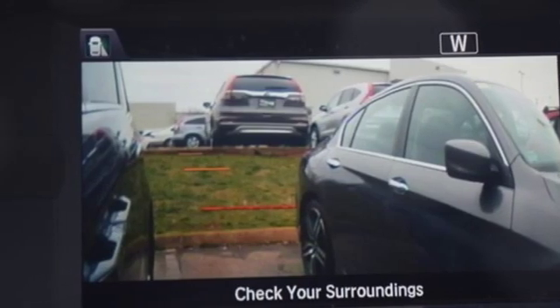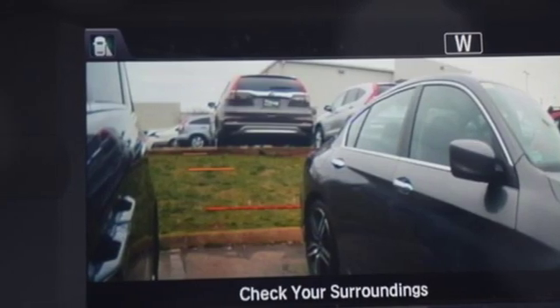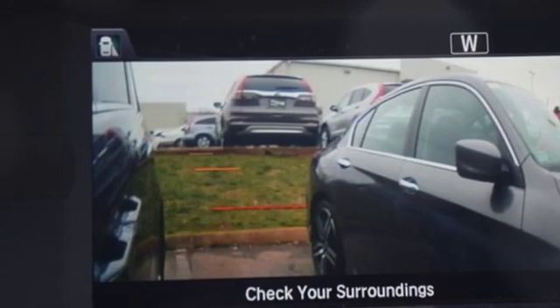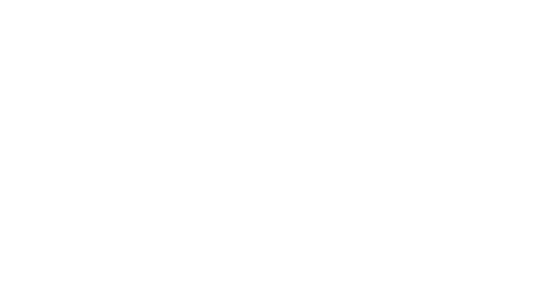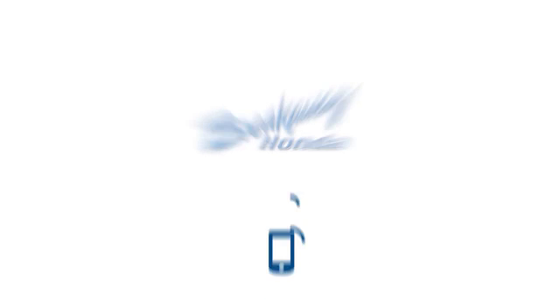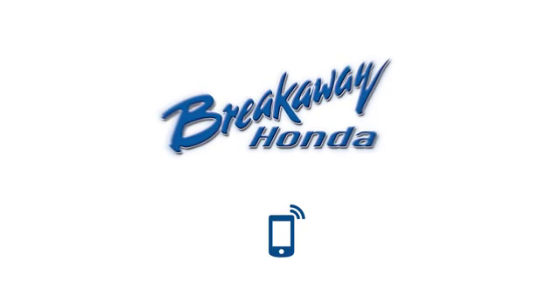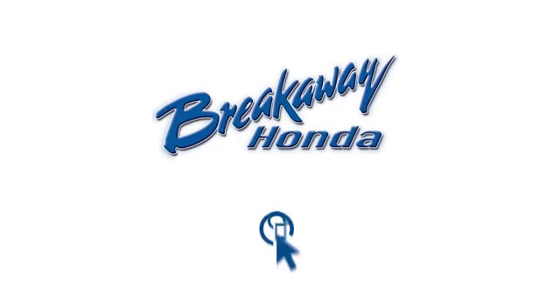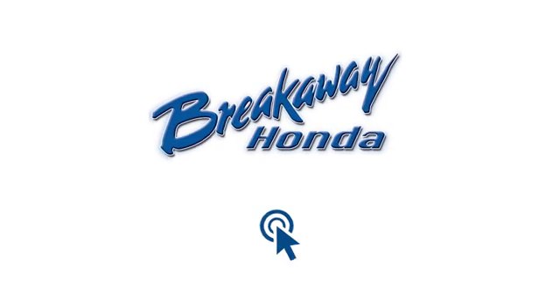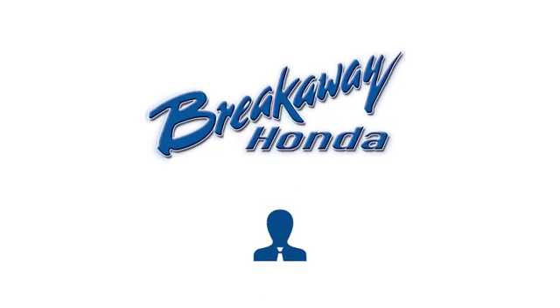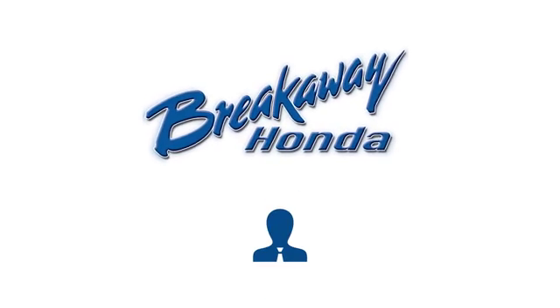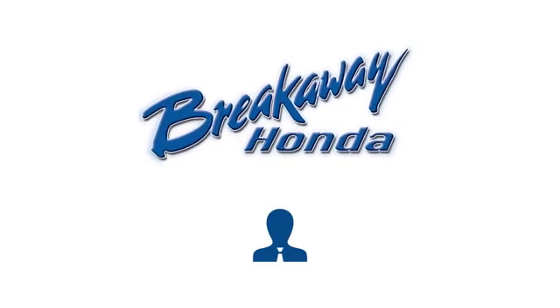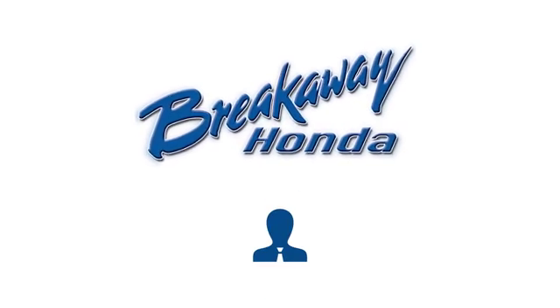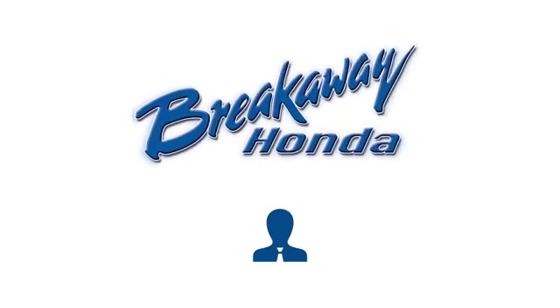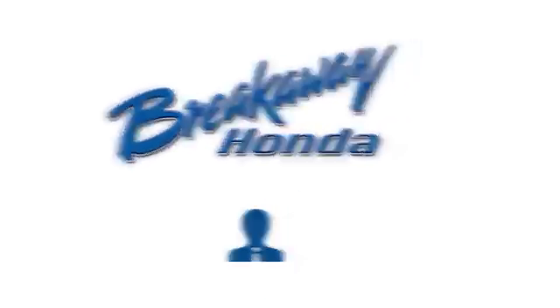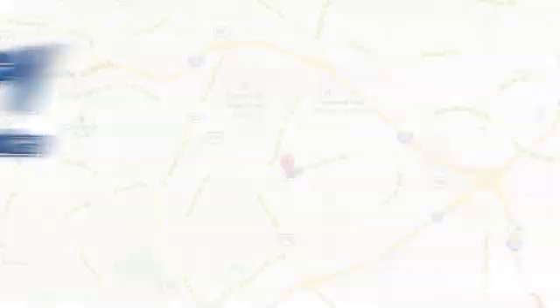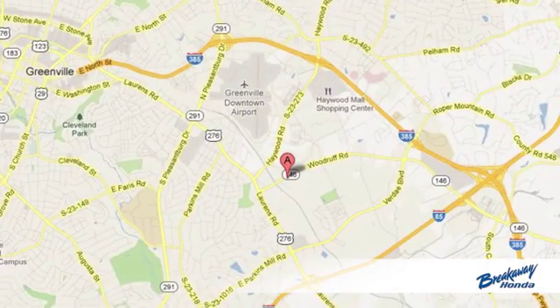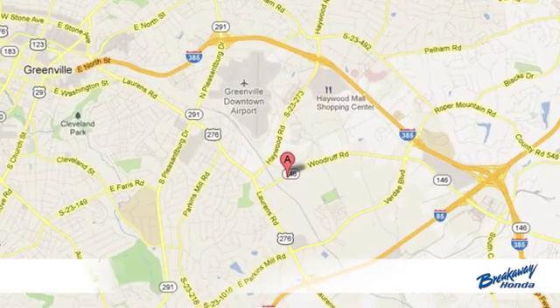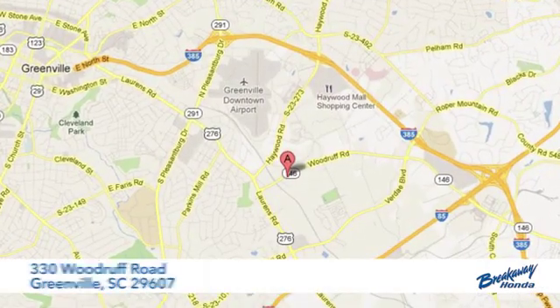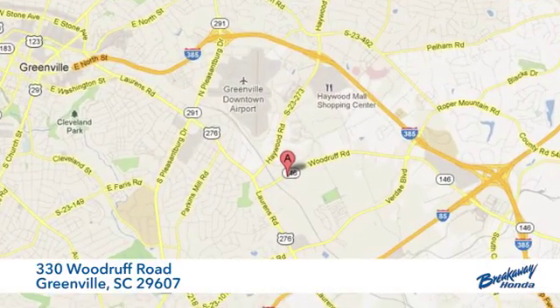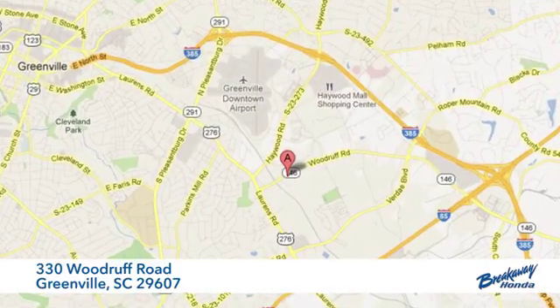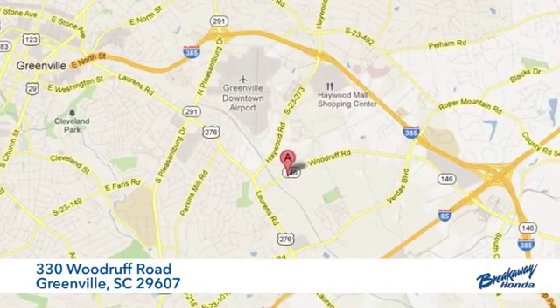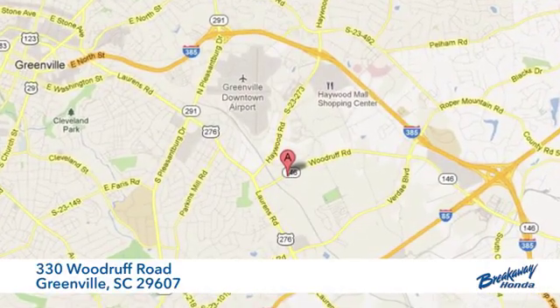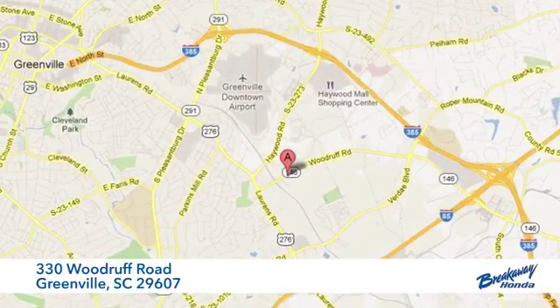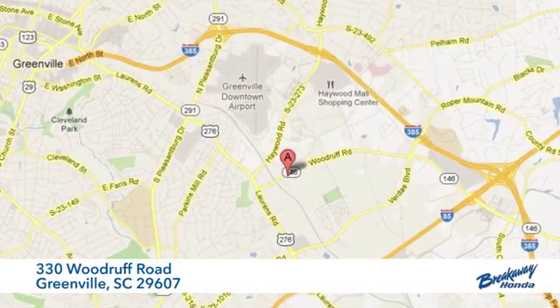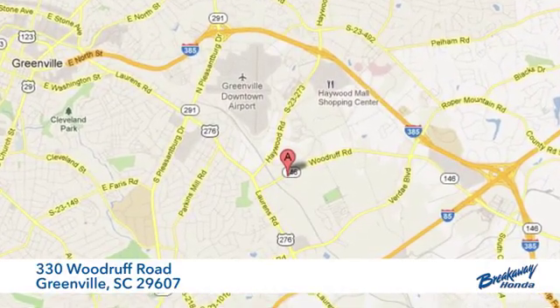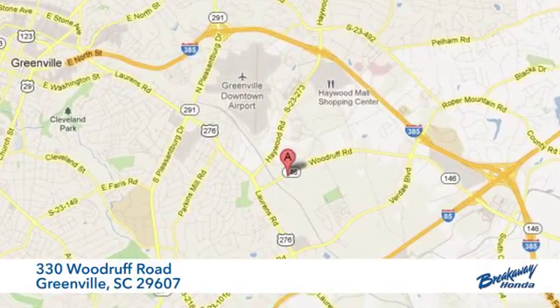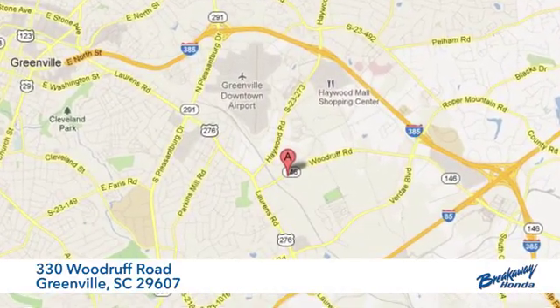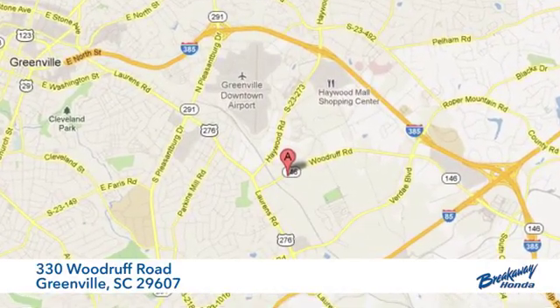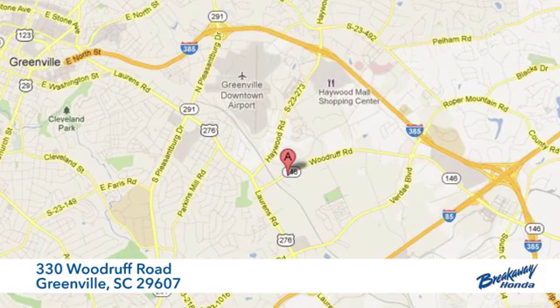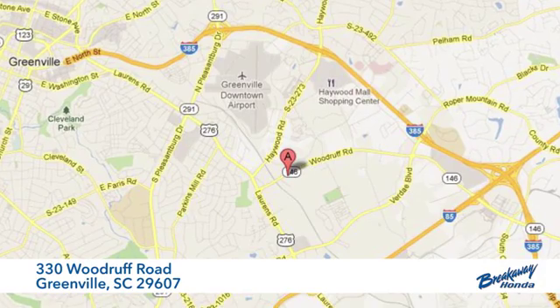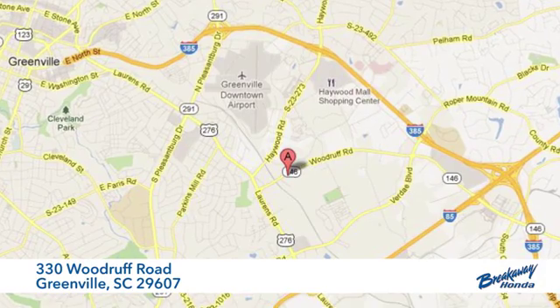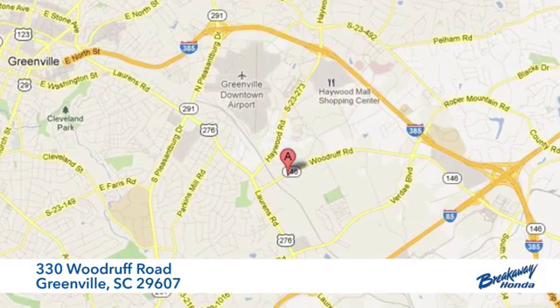Call, click, or stop in today. We're conveniently located at 330 Woodruff Road in Greenville, South Carolina. Go for results.